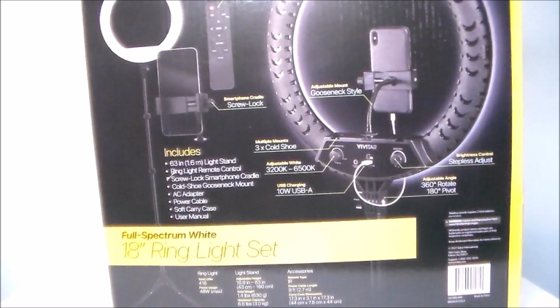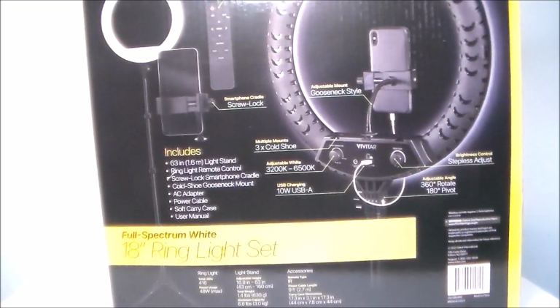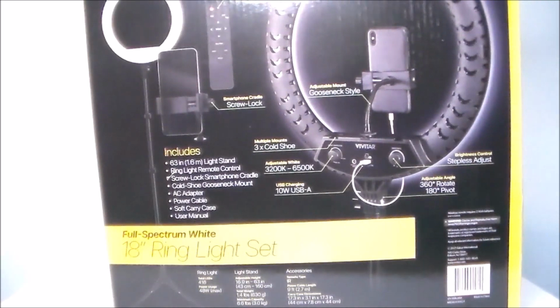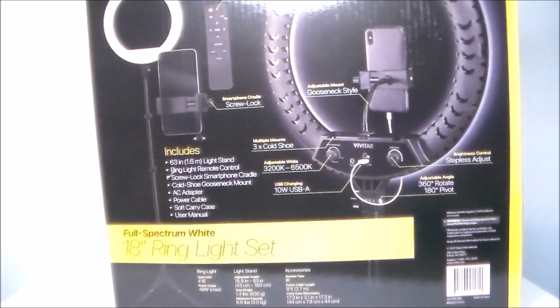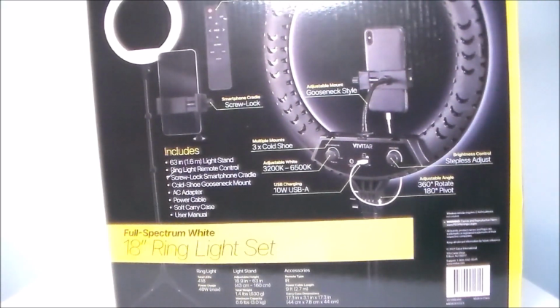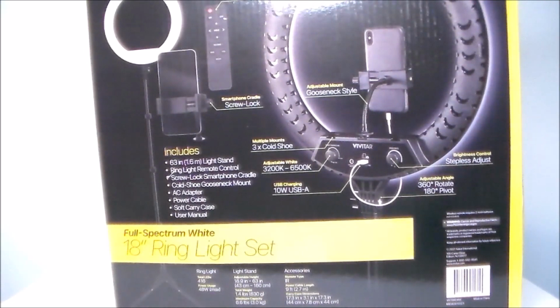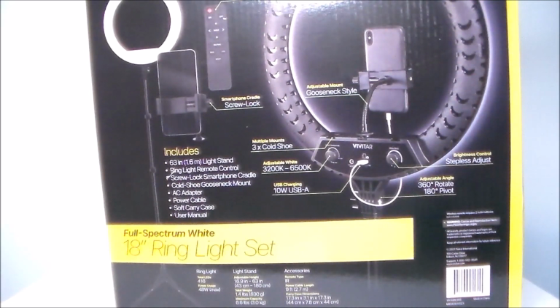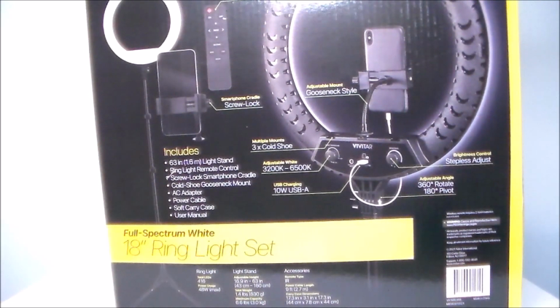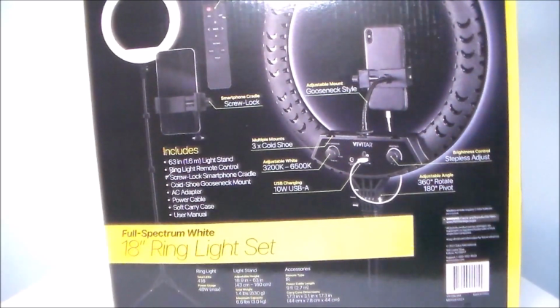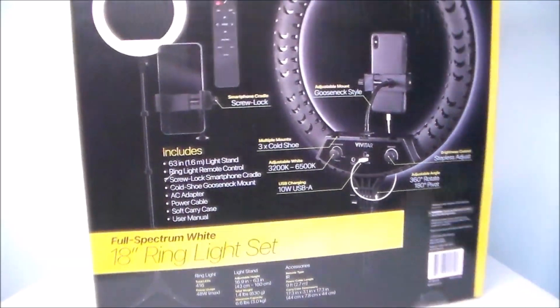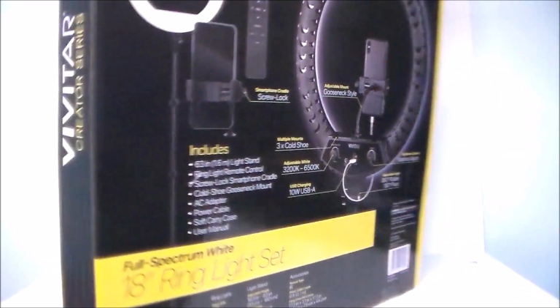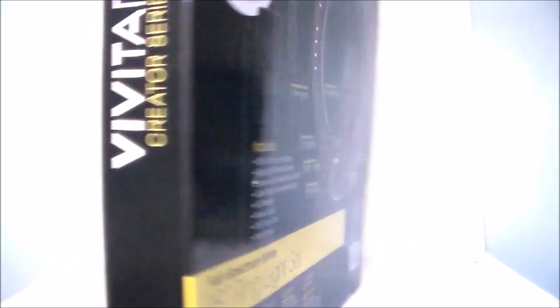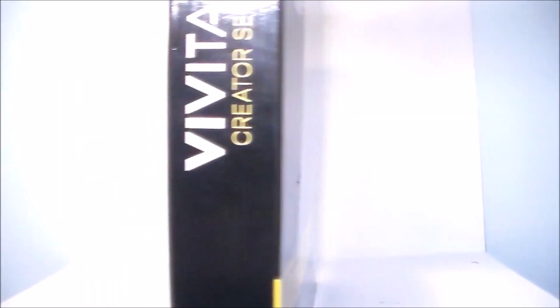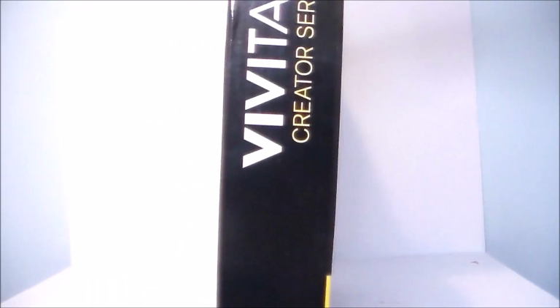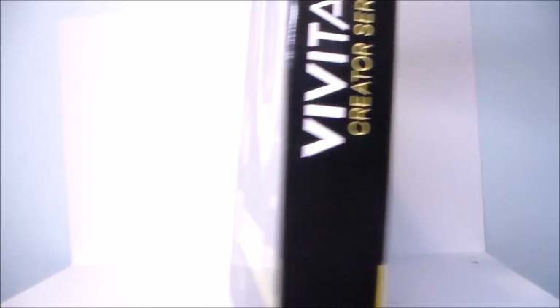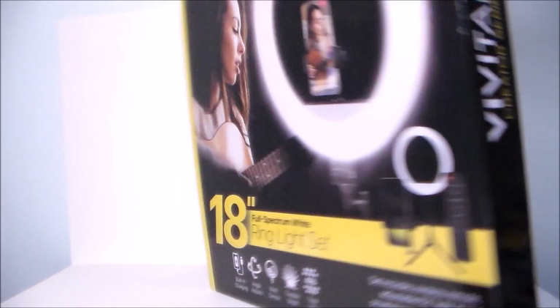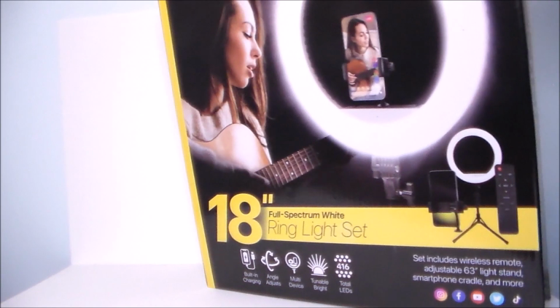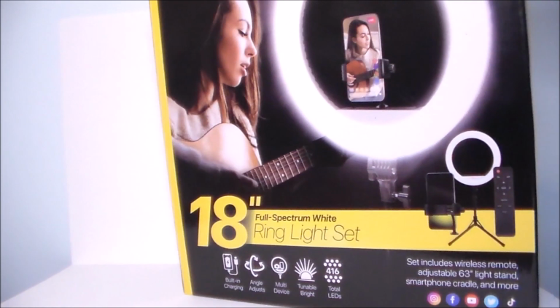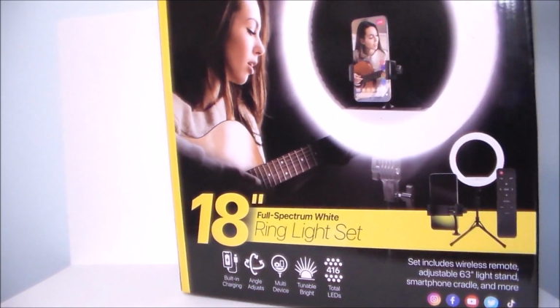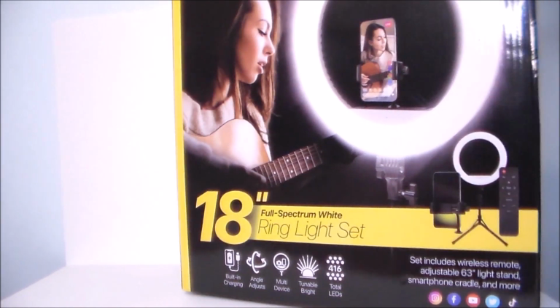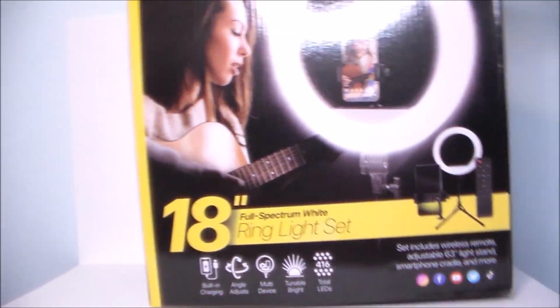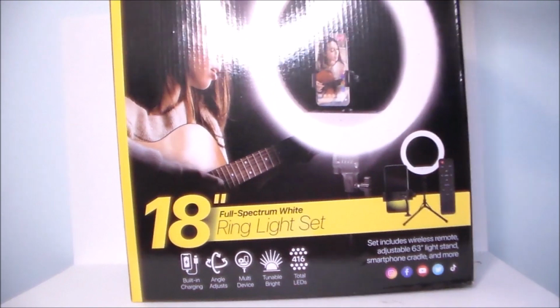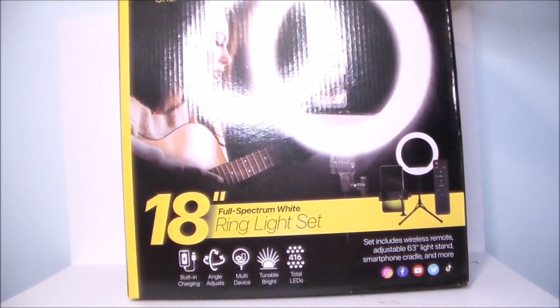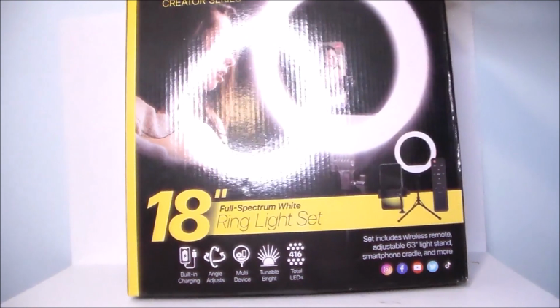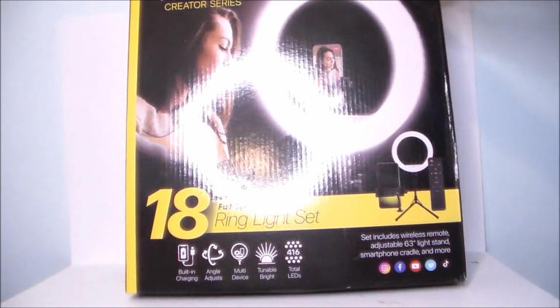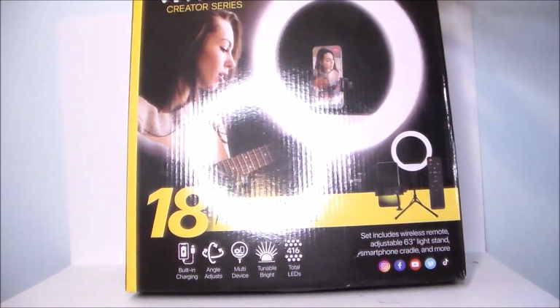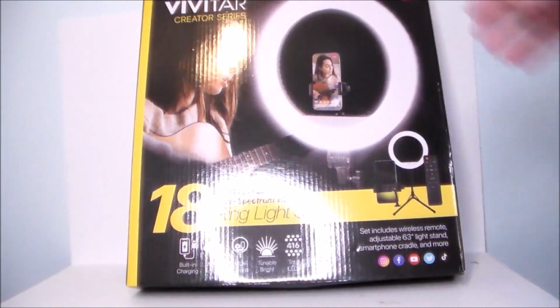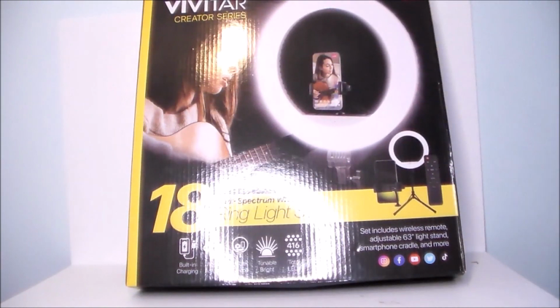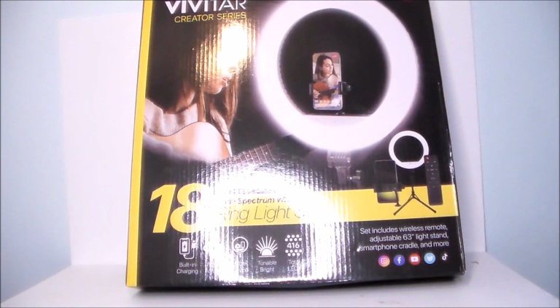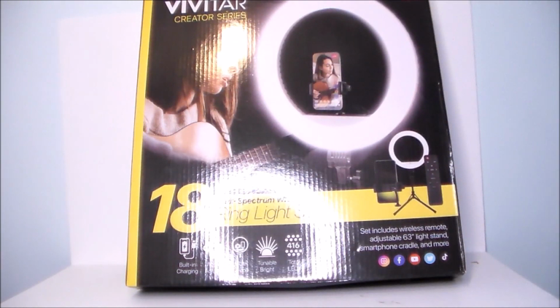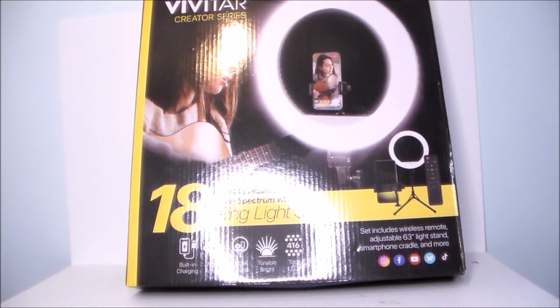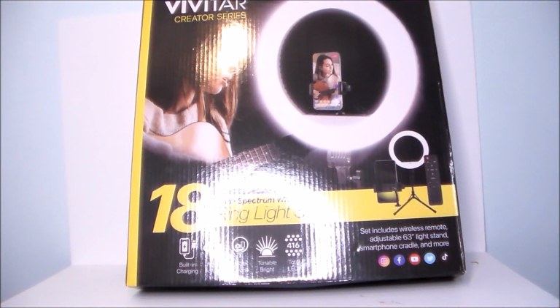Overall, pretty decent. I've been happy with it for 20 bucks. My first light rig, so not too terribly bad.